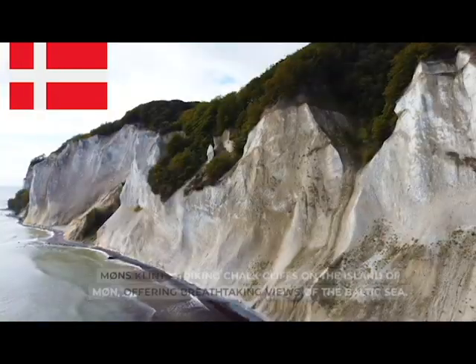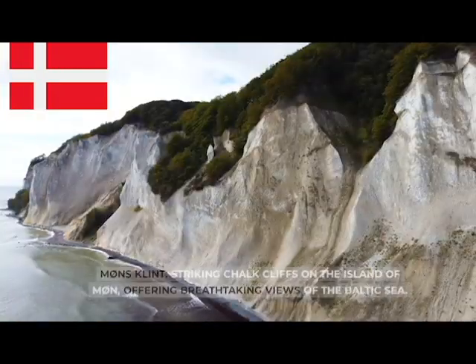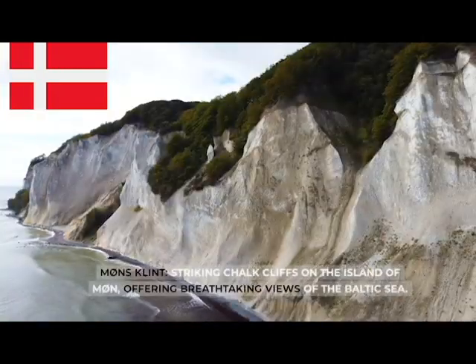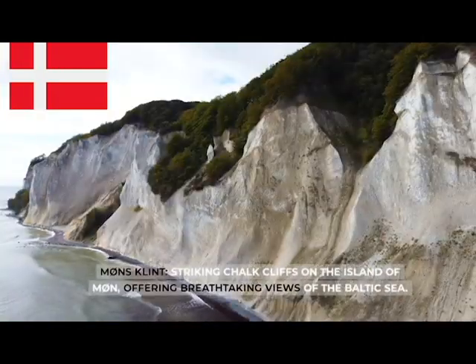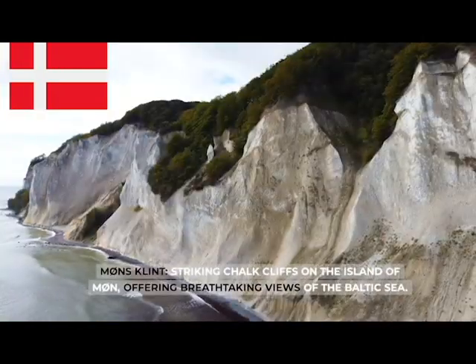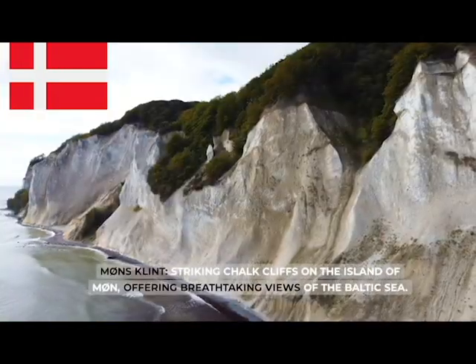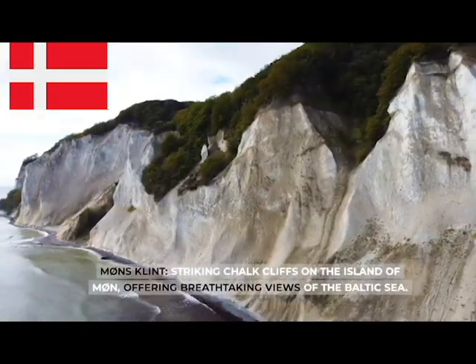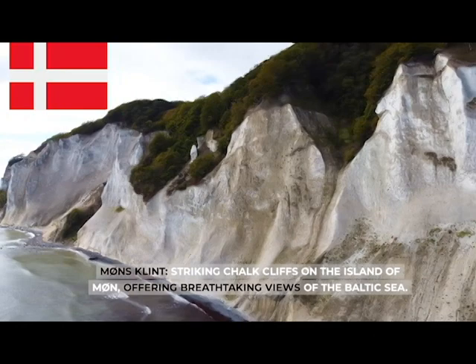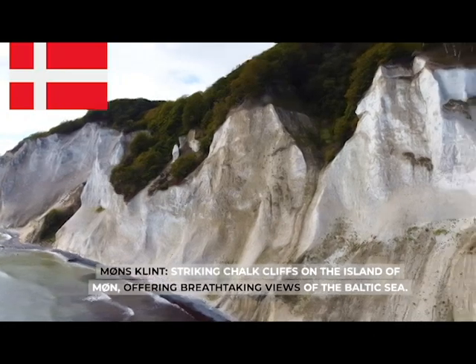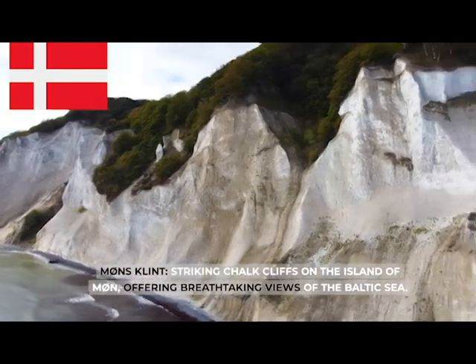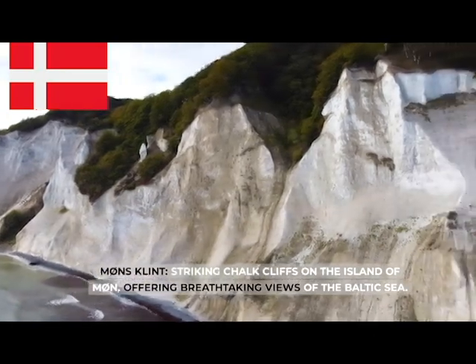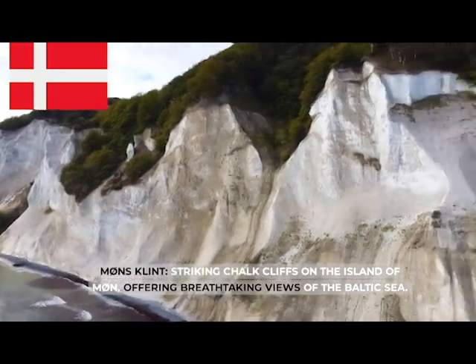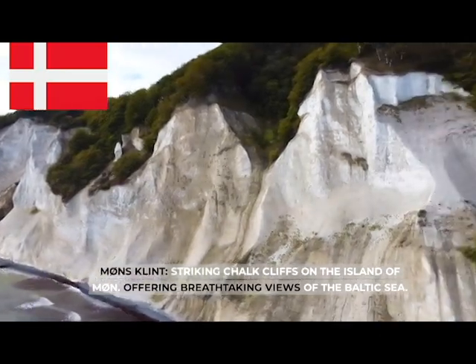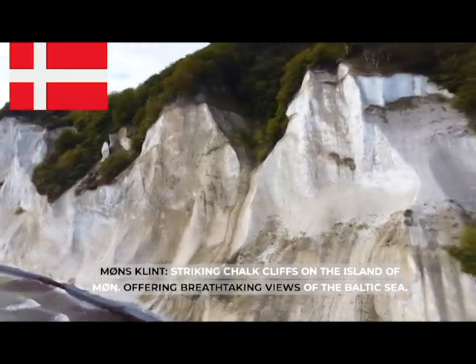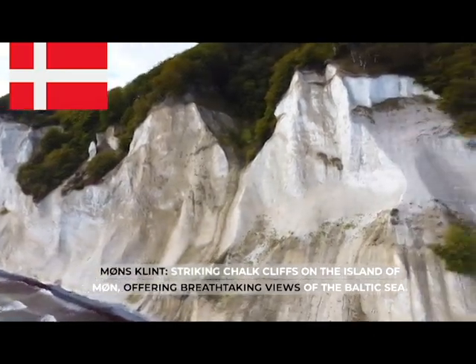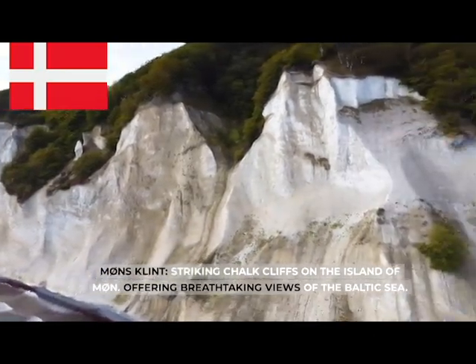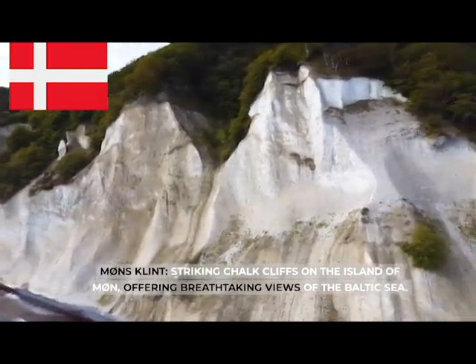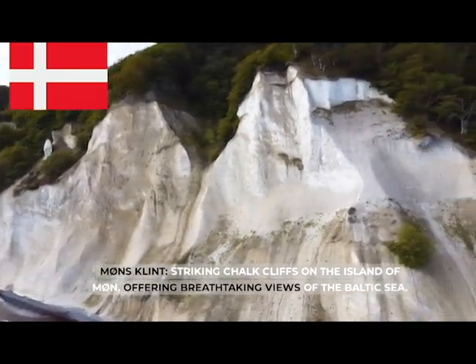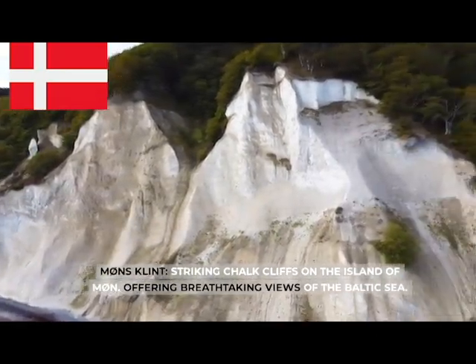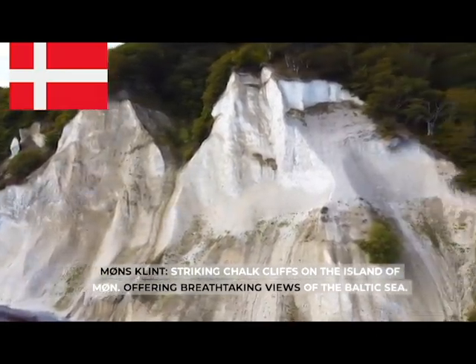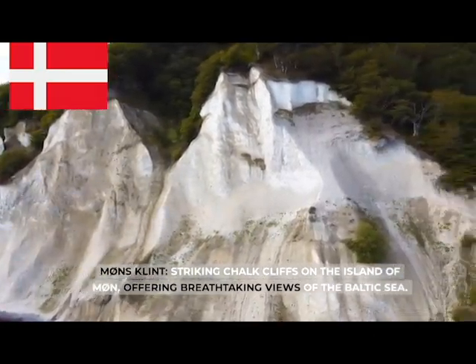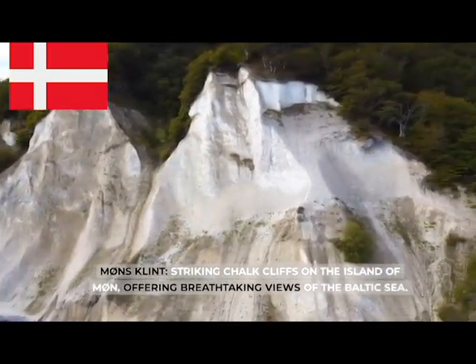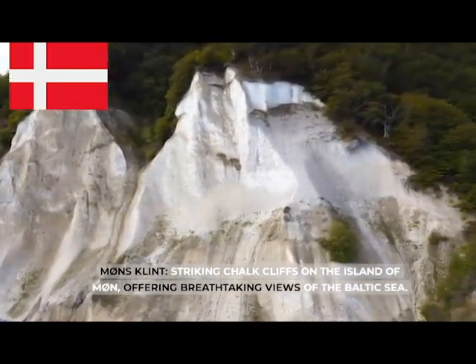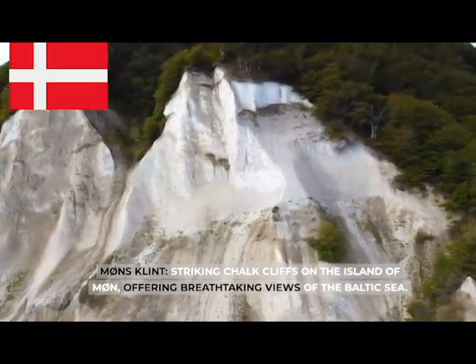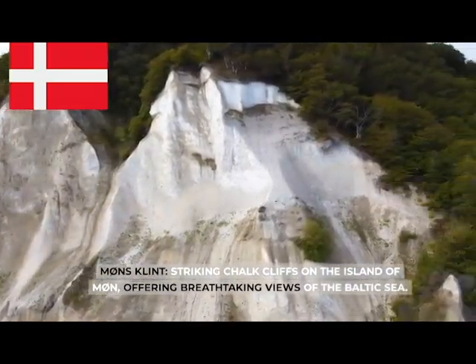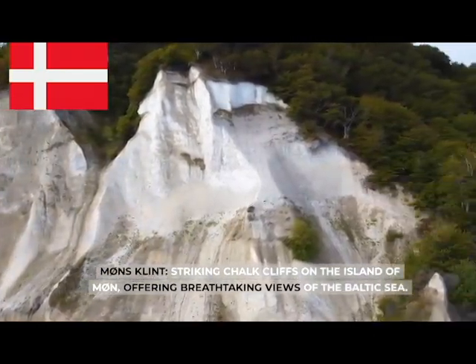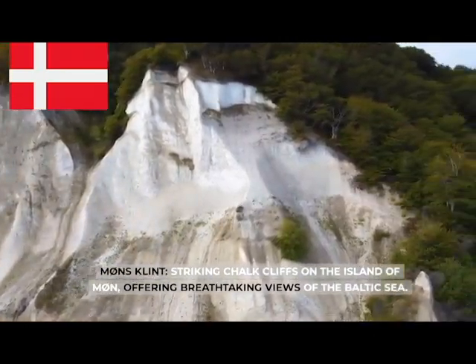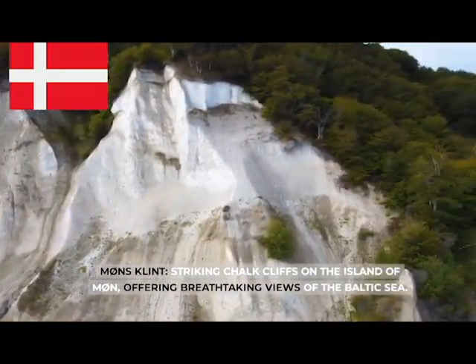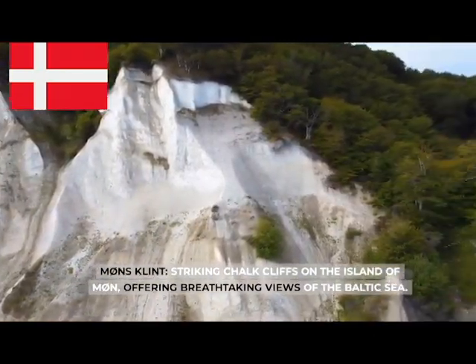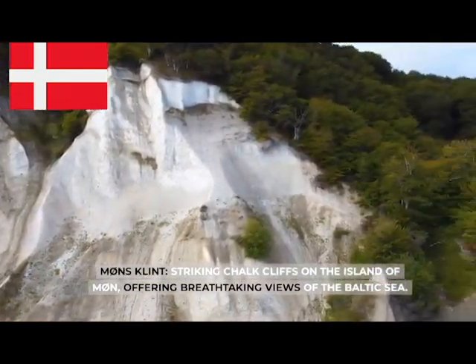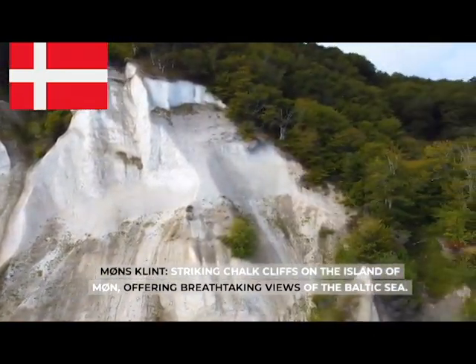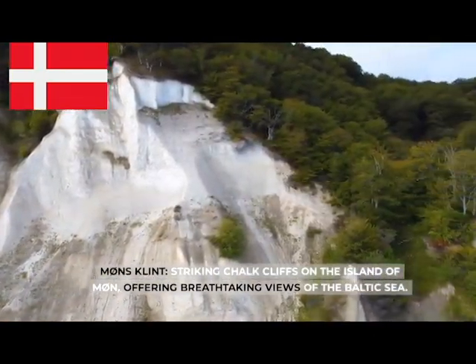Møns Klint, striking chalk cliffs on the island of Møn, offering breathtaking views of the Baltic Sea.